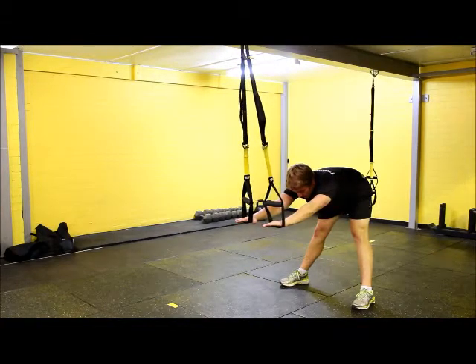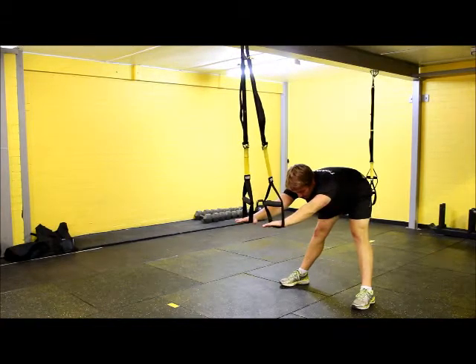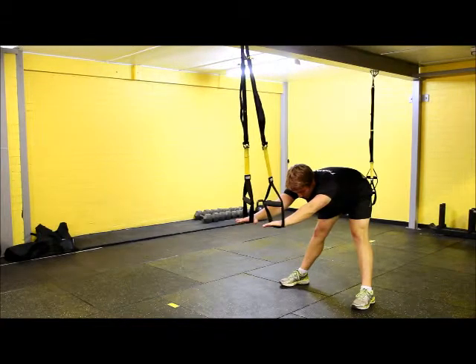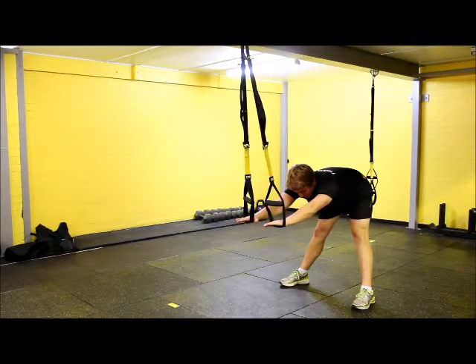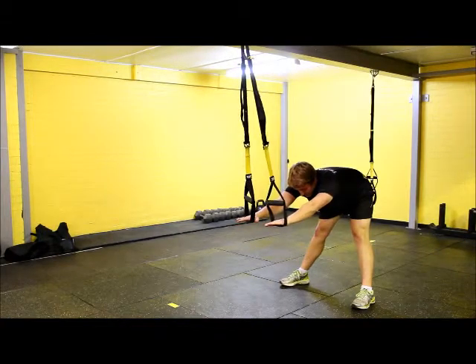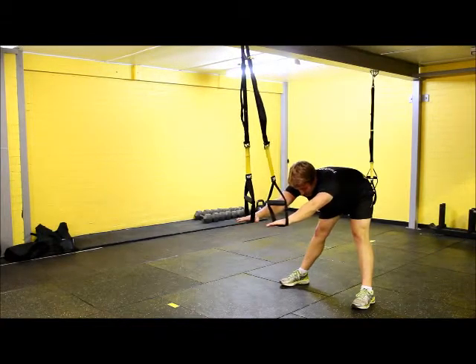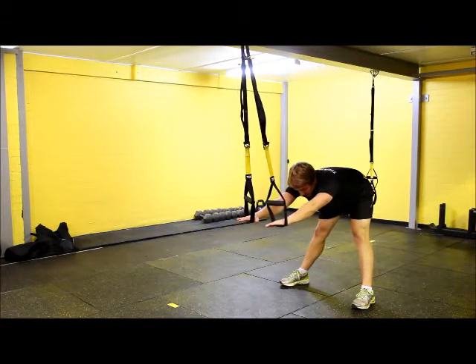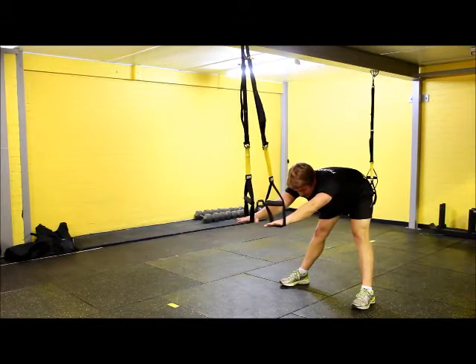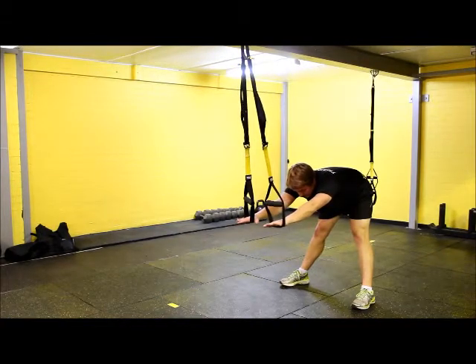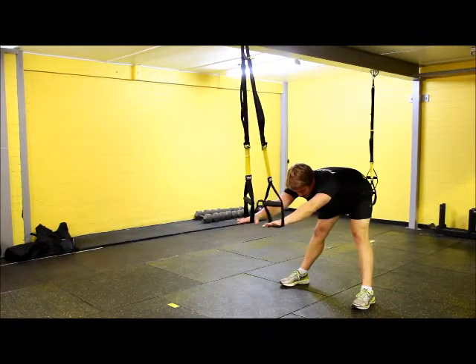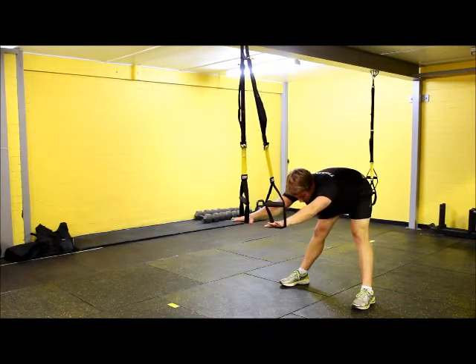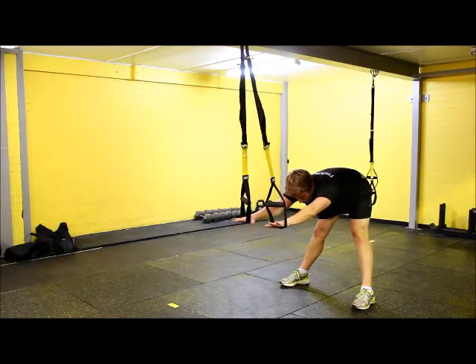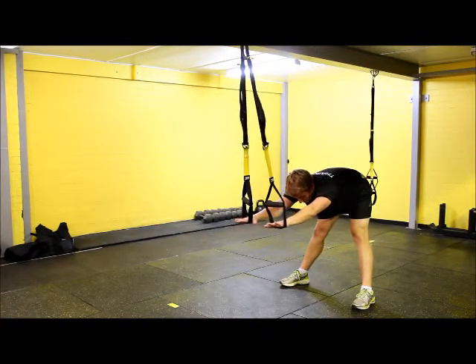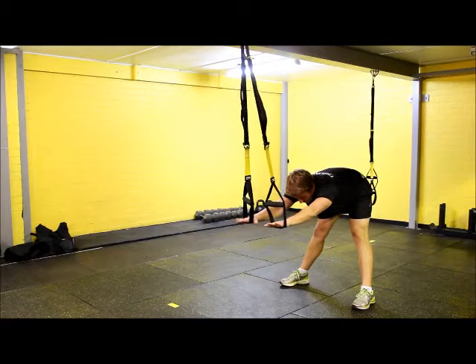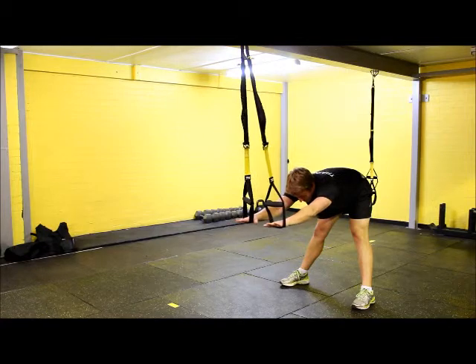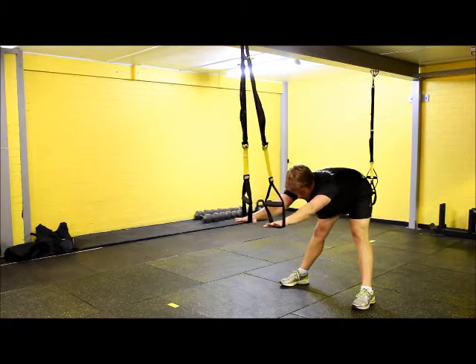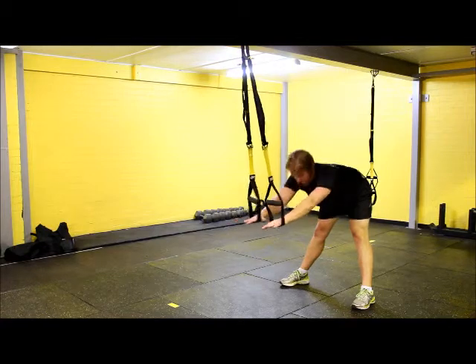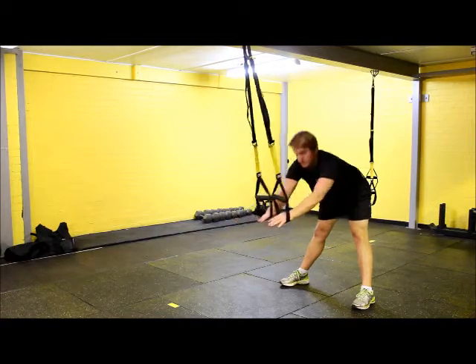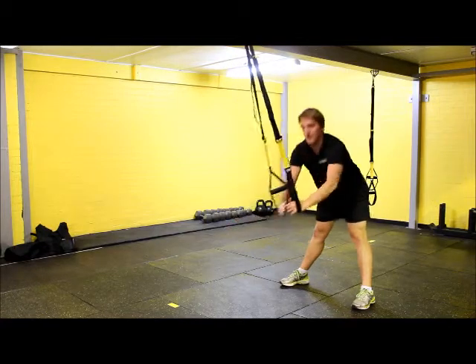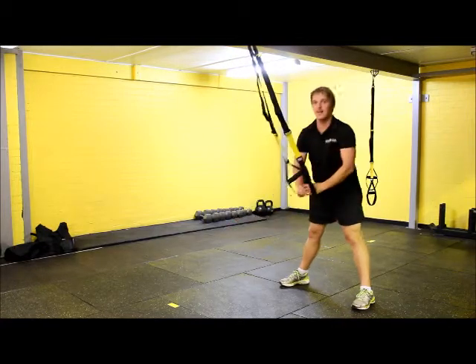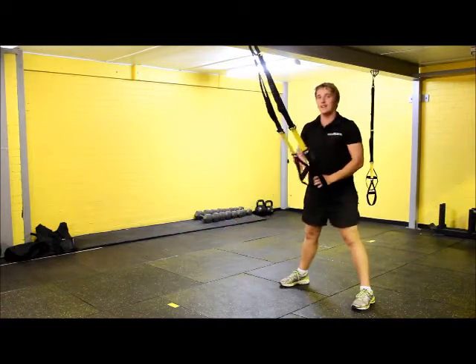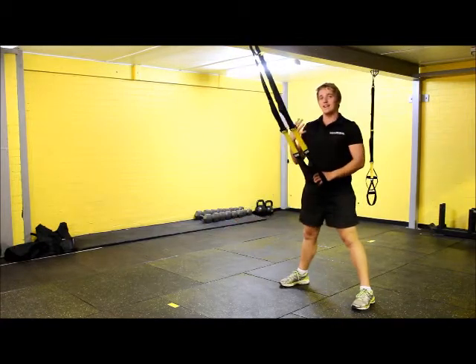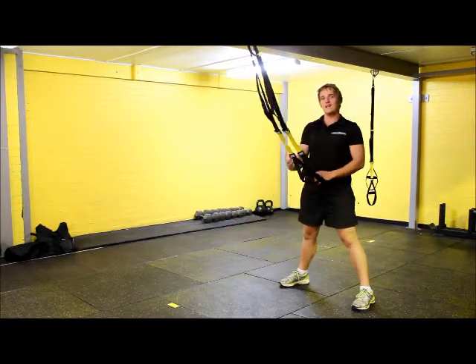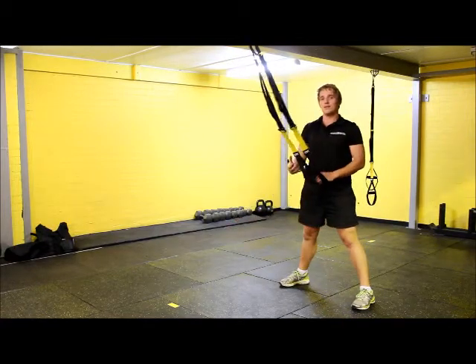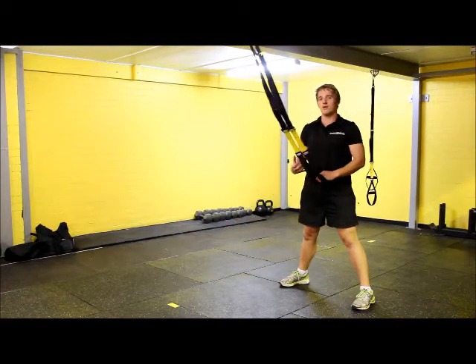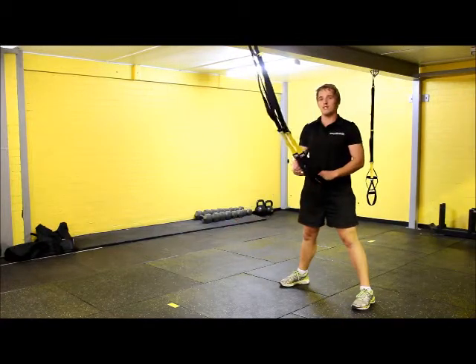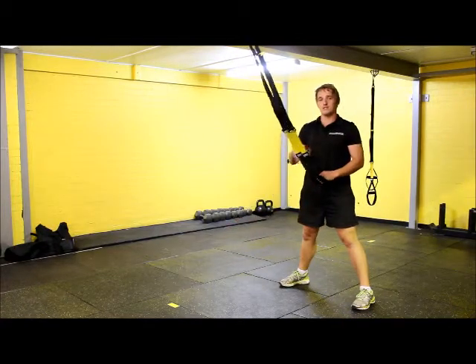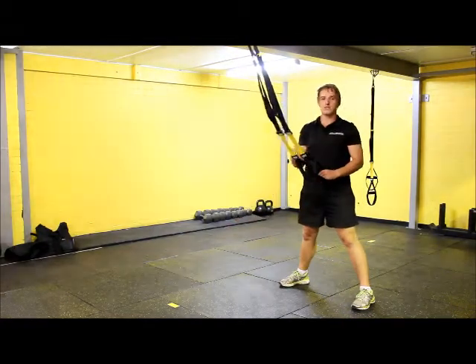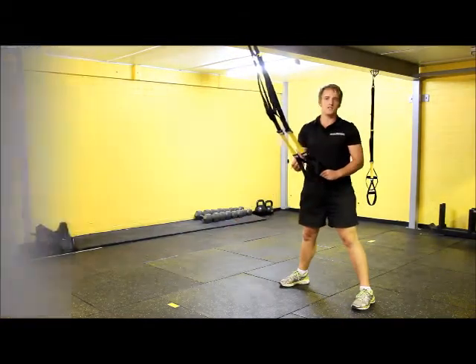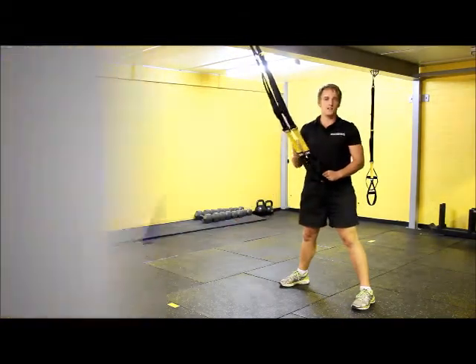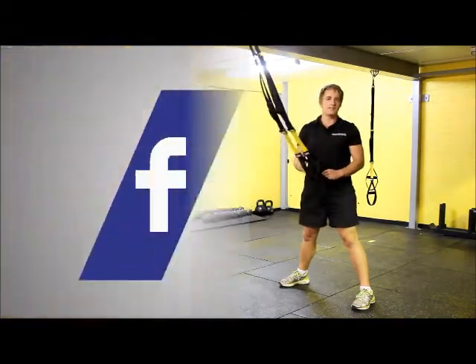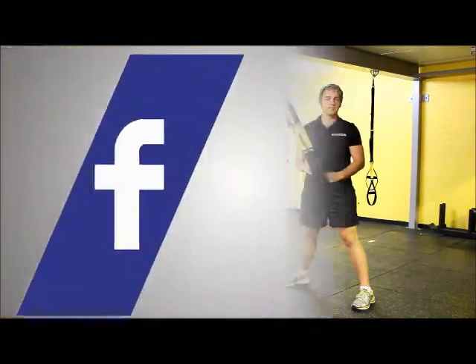To make it a little bit harder, just lean back slightly and push down through the TRX. That's going to add a little bit of pressure and stretch out those muscles.